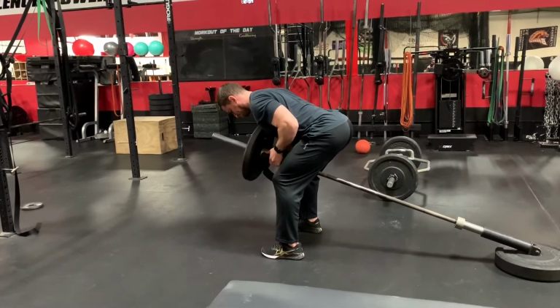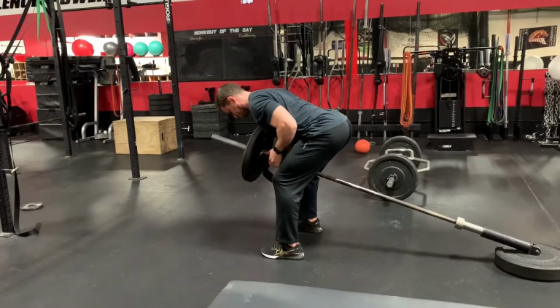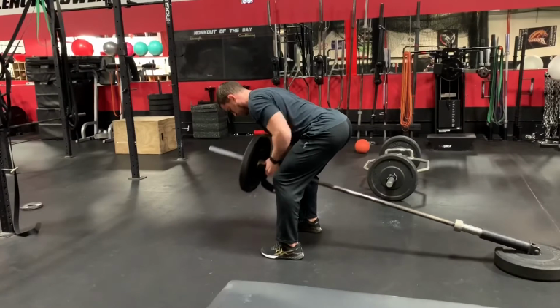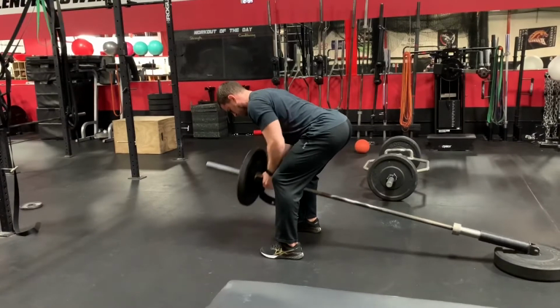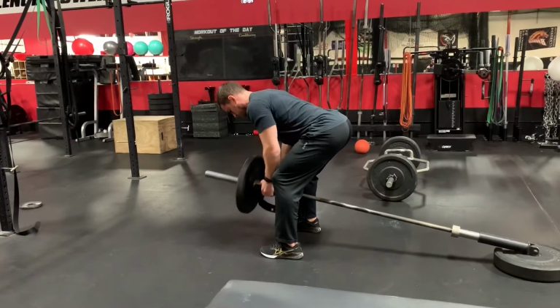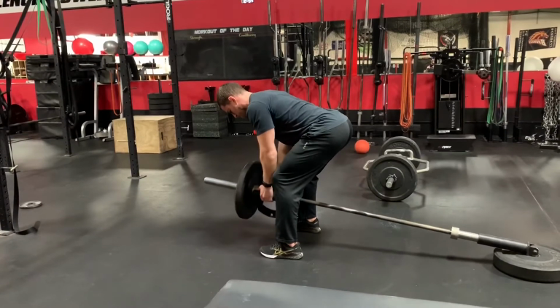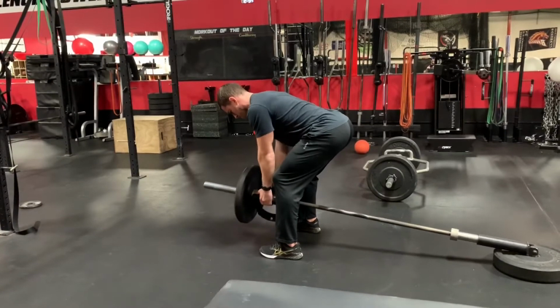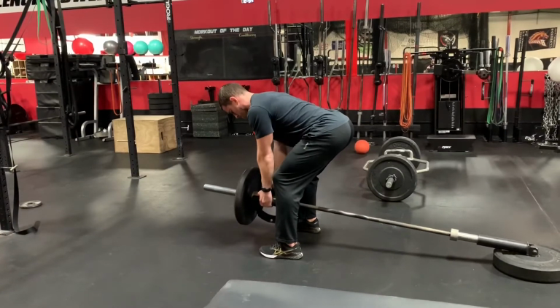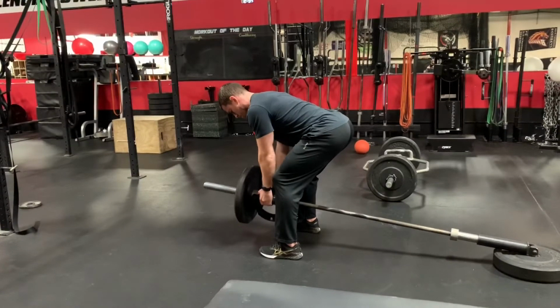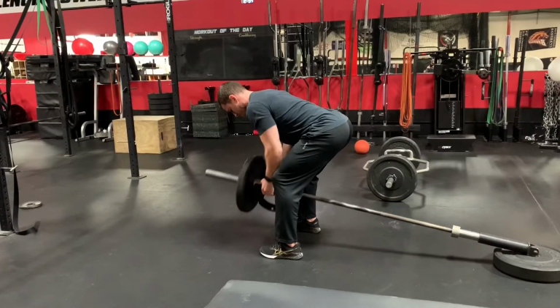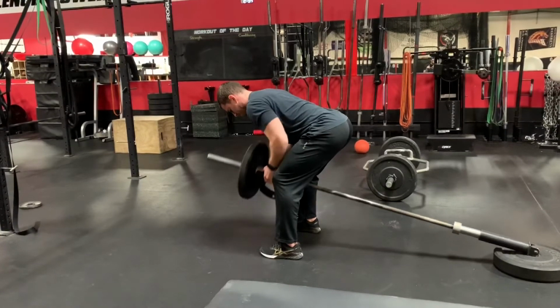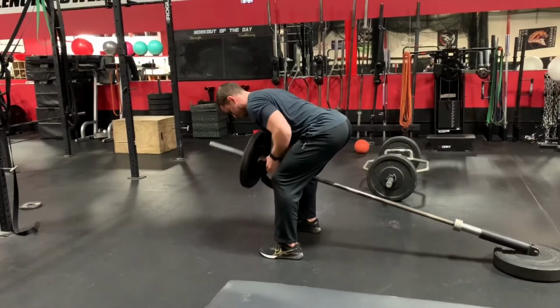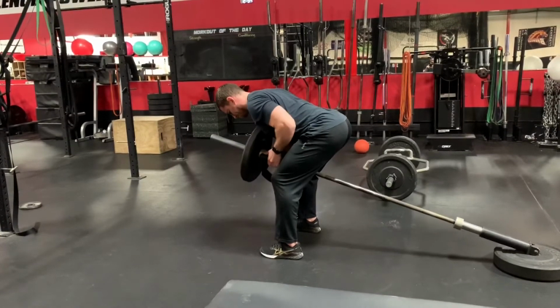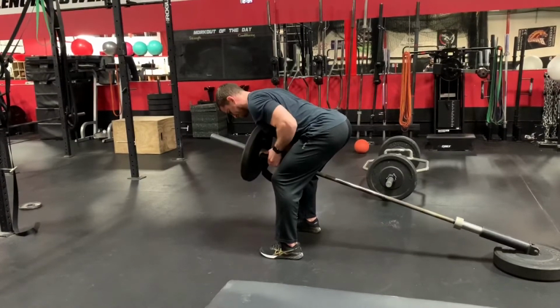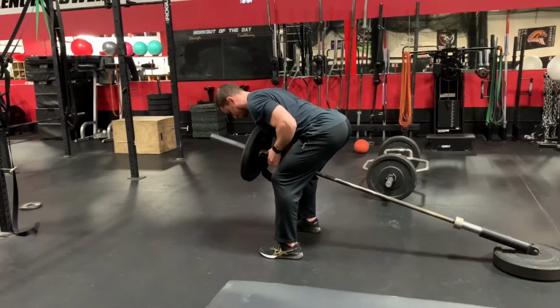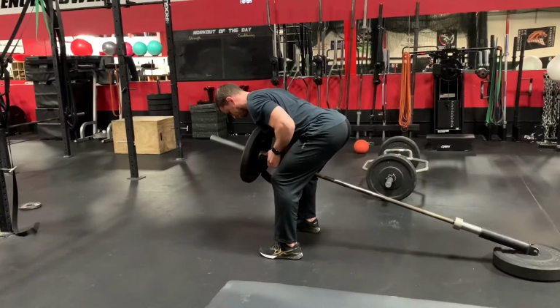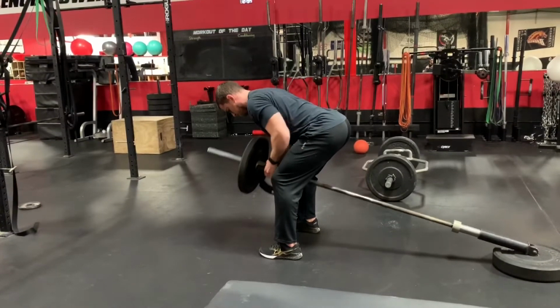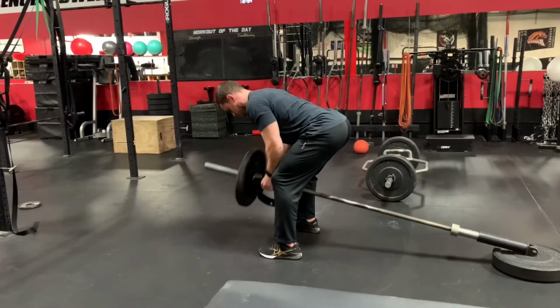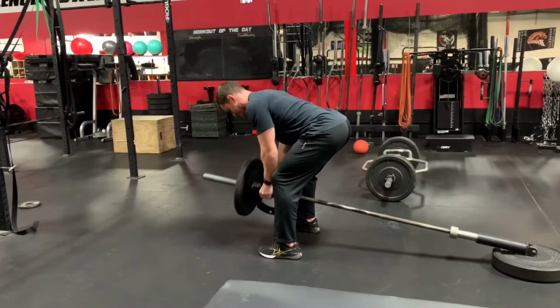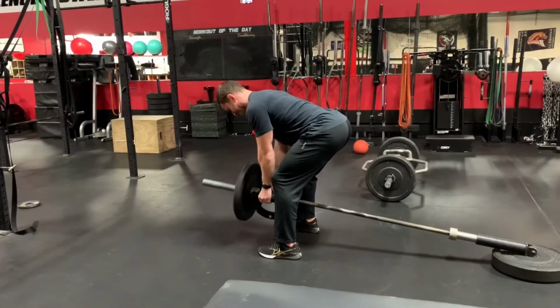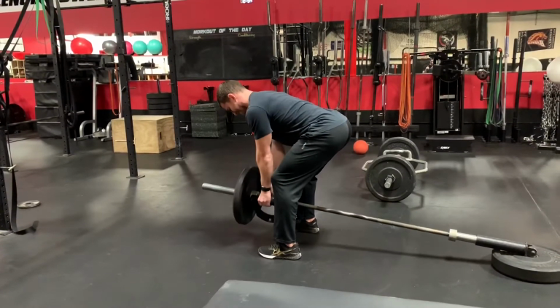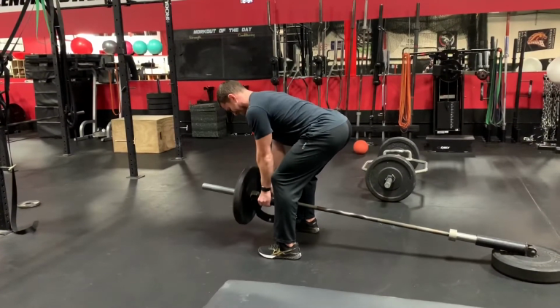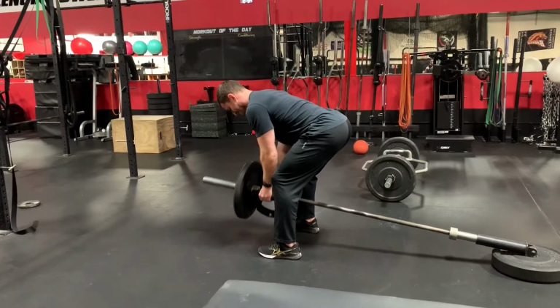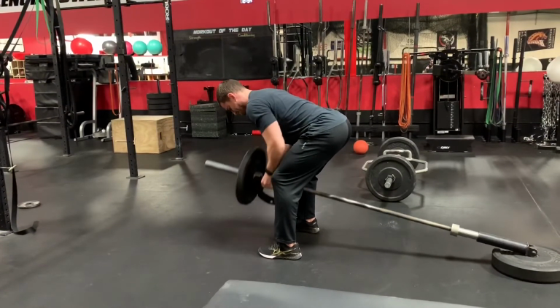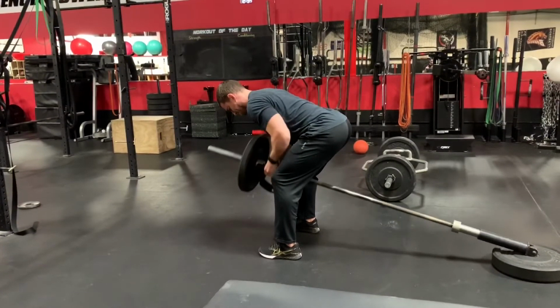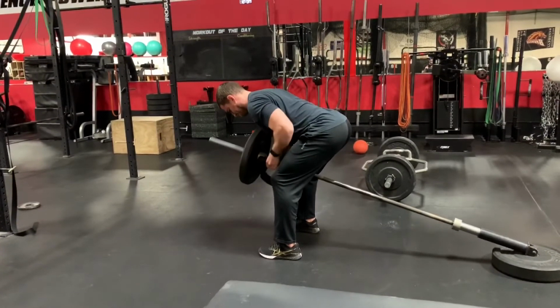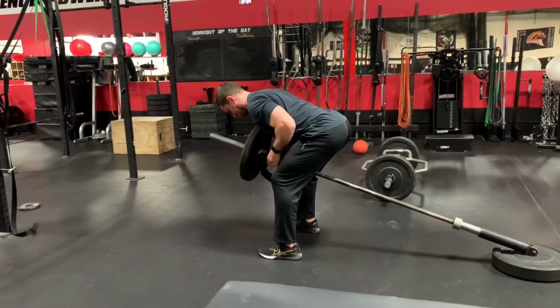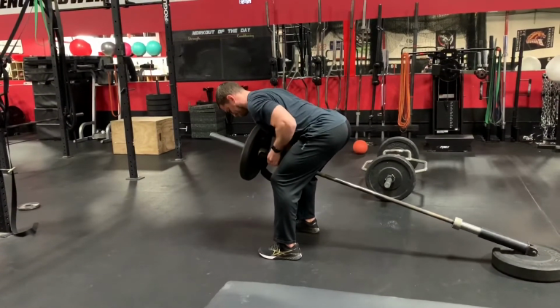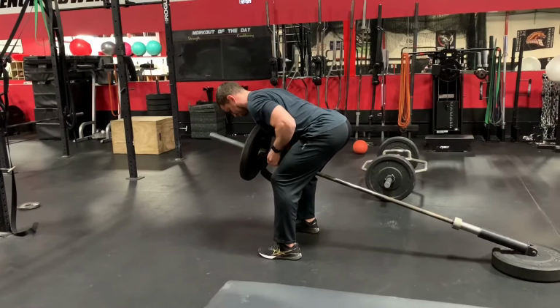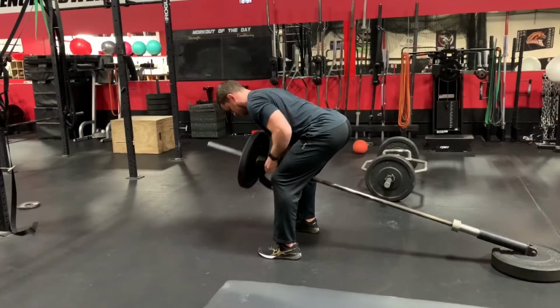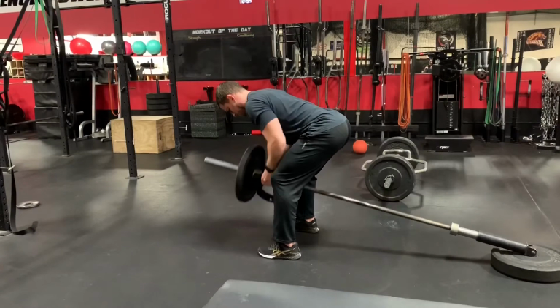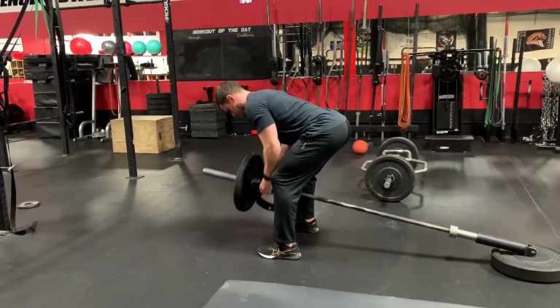Just like other row variations, it's important to keep tension in the lats and upper back and to keep your chest almost parallel to the ground.